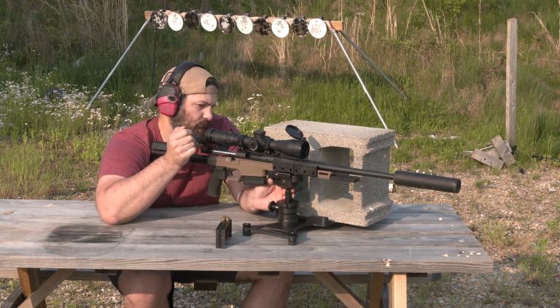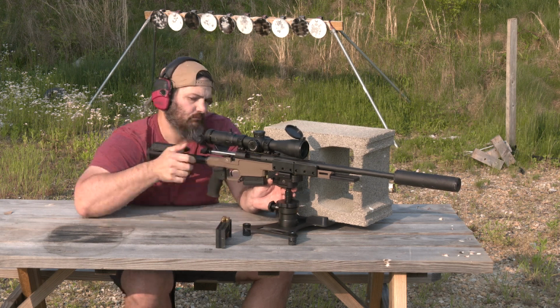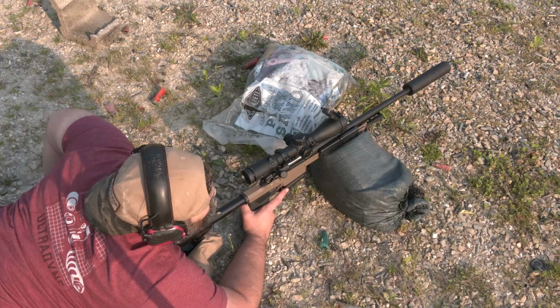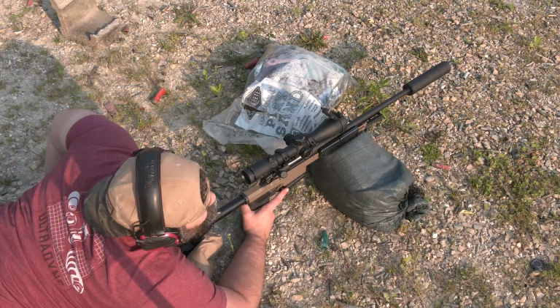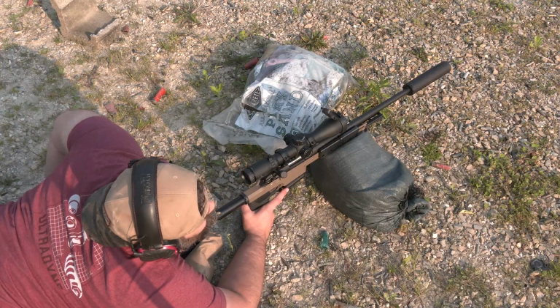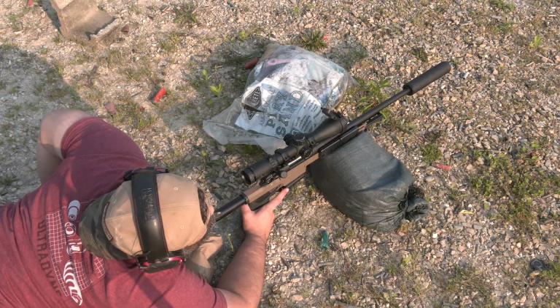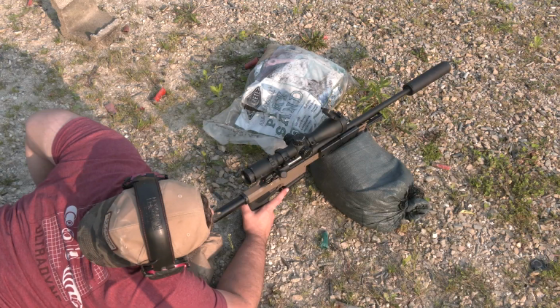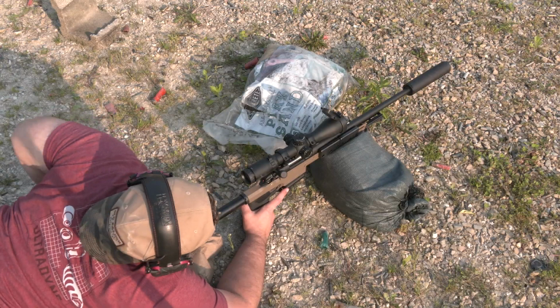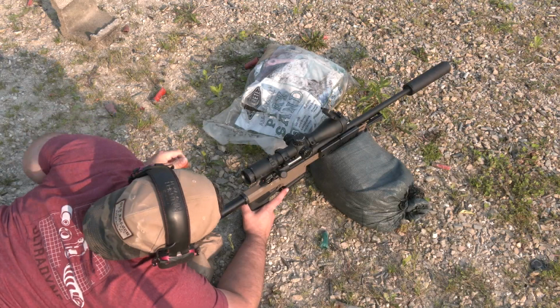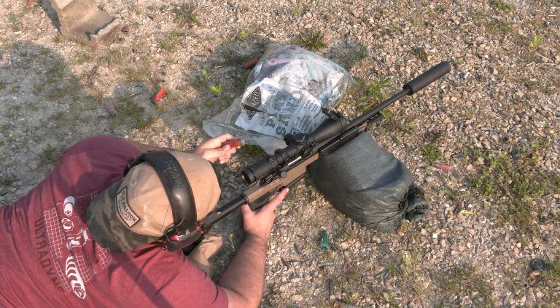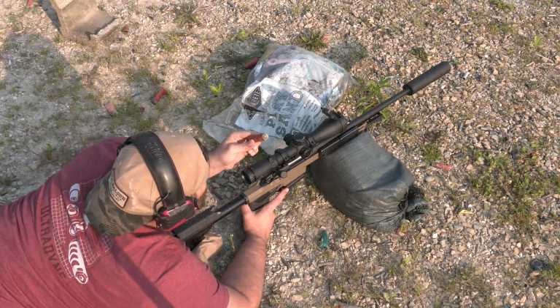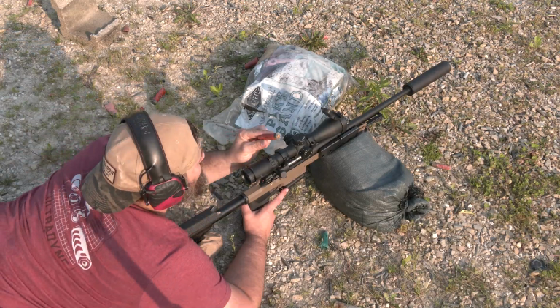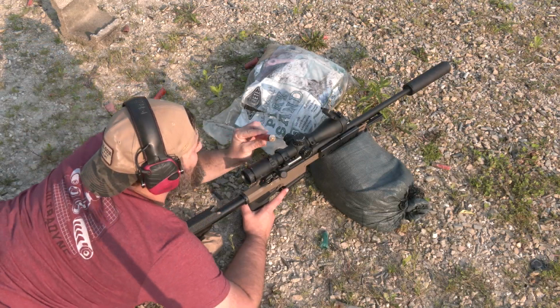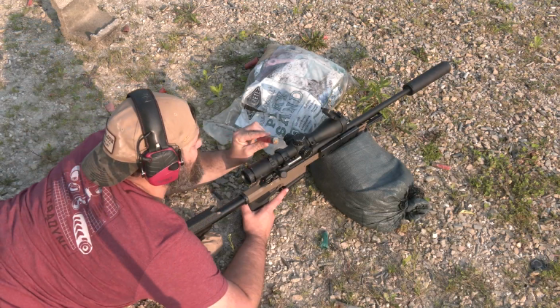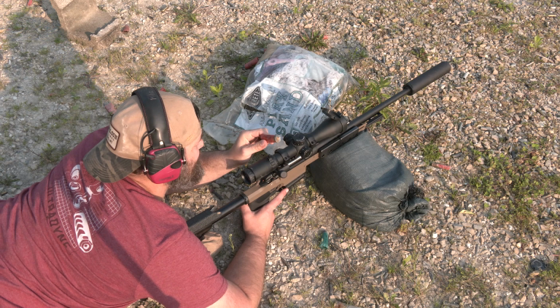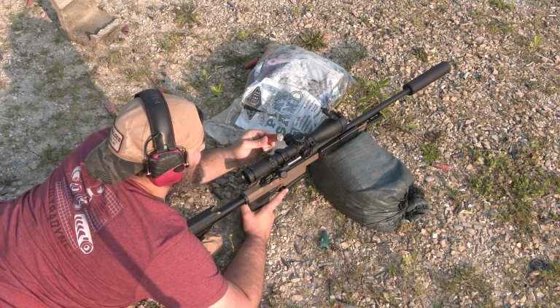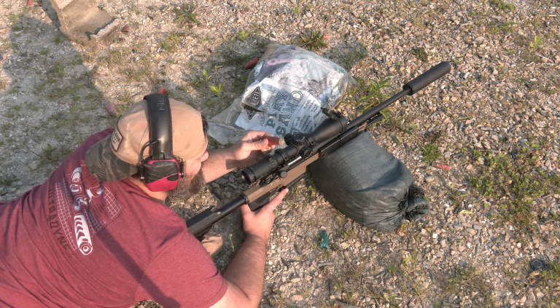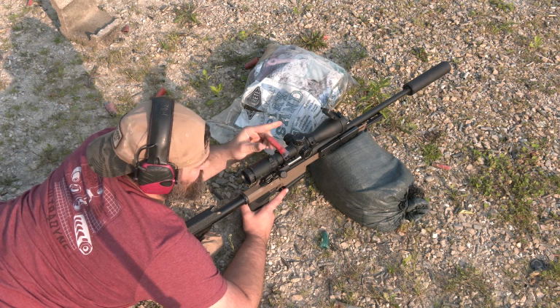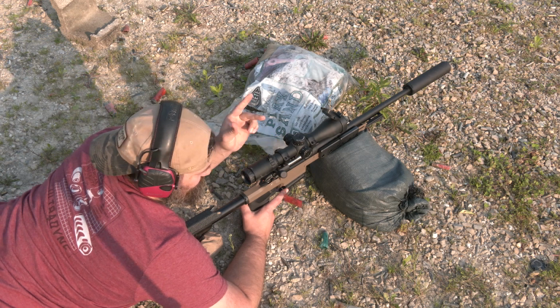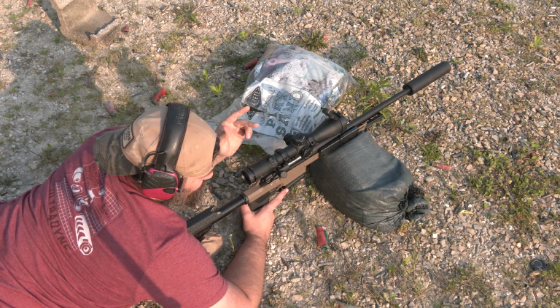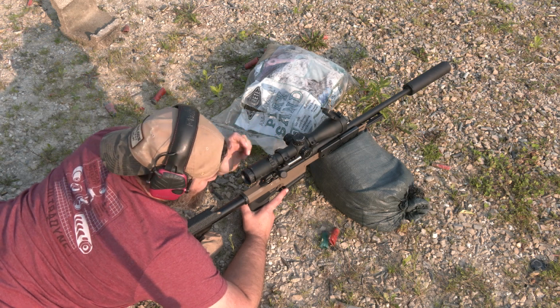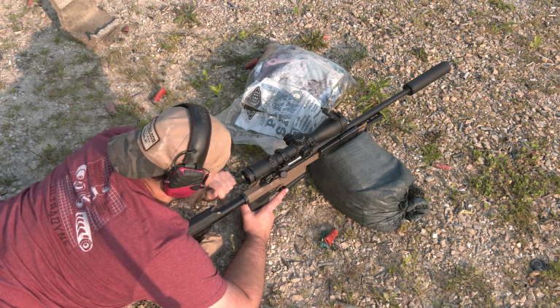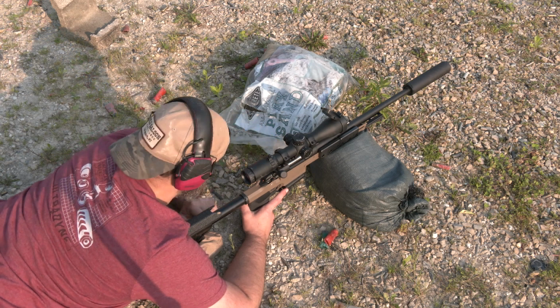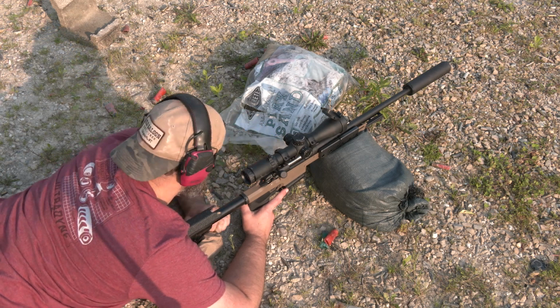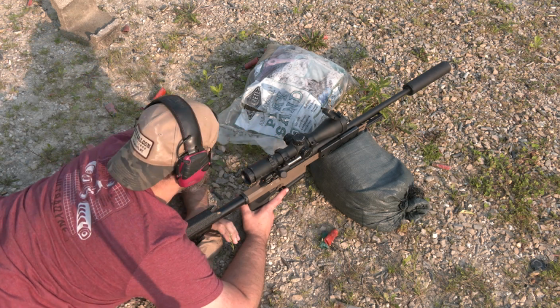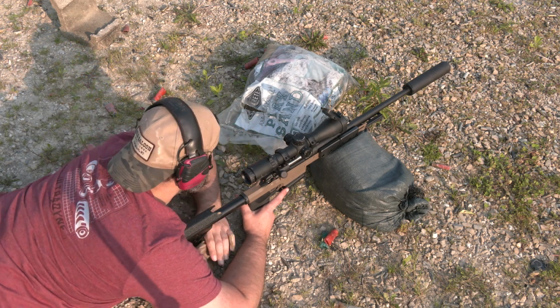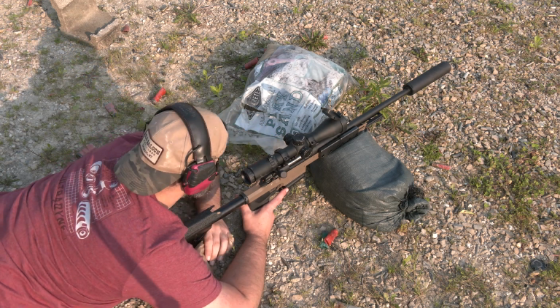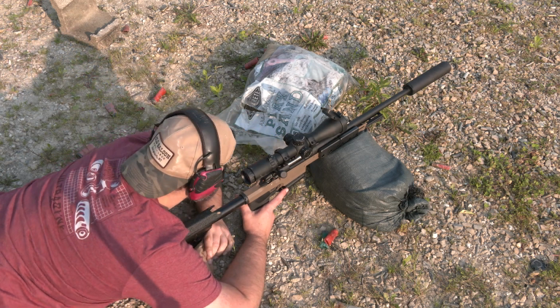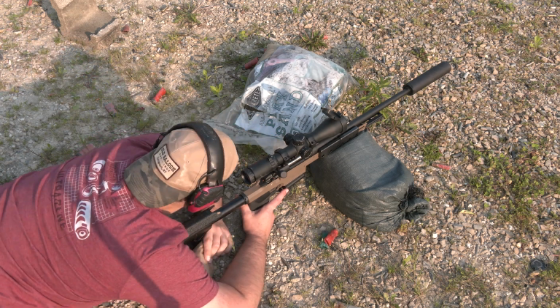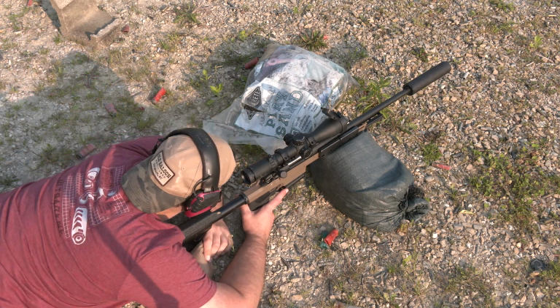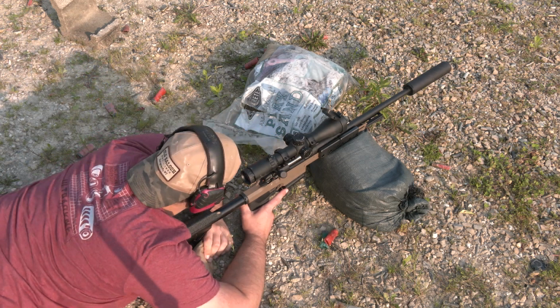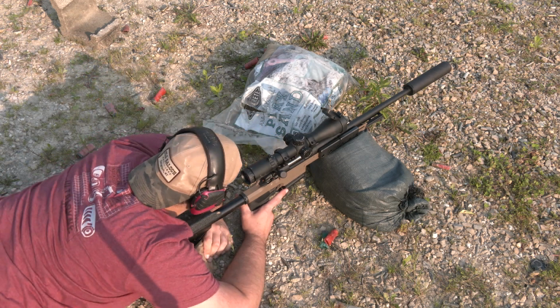And then for prone — pretty simple setup. I've just got a front bag and a rear bag.